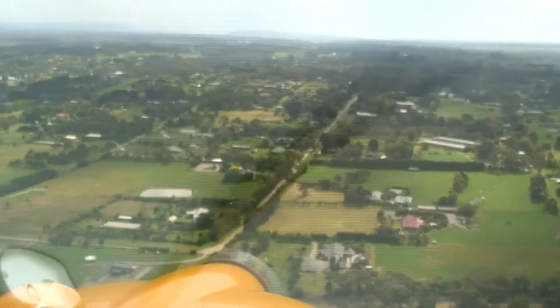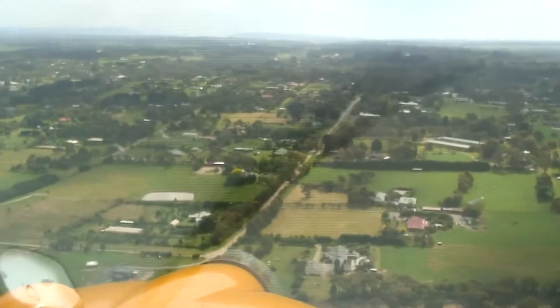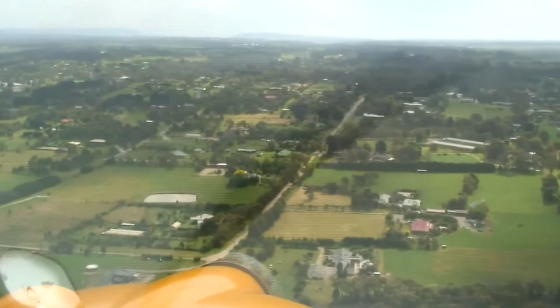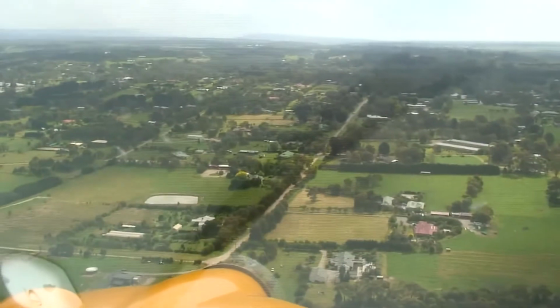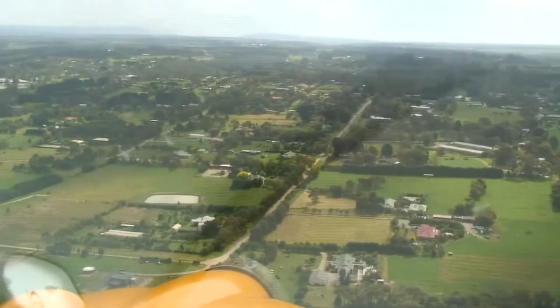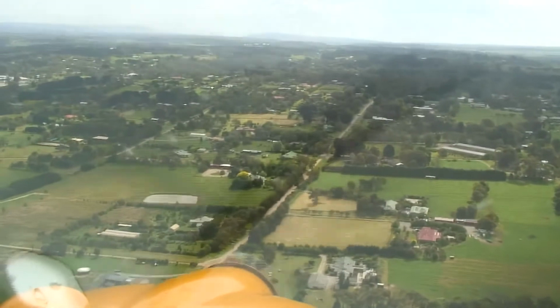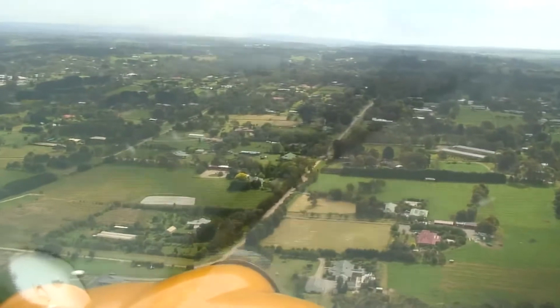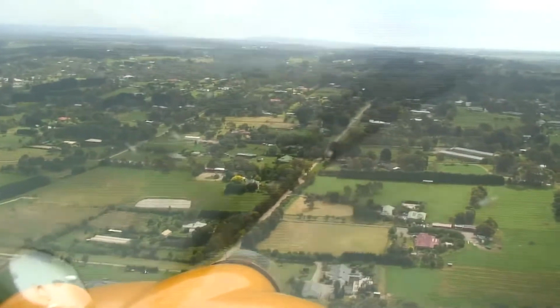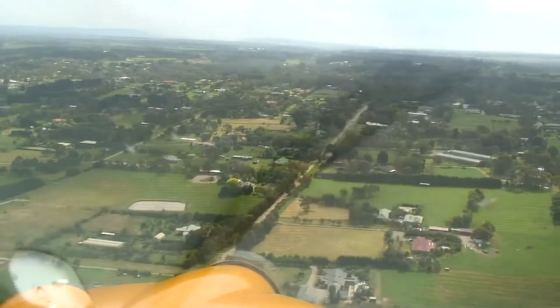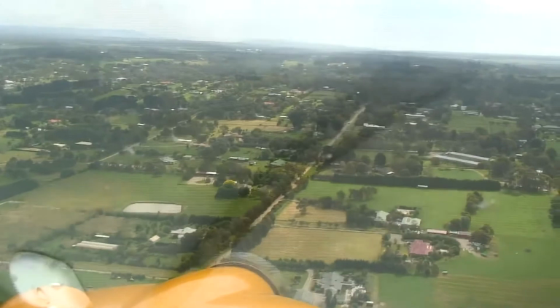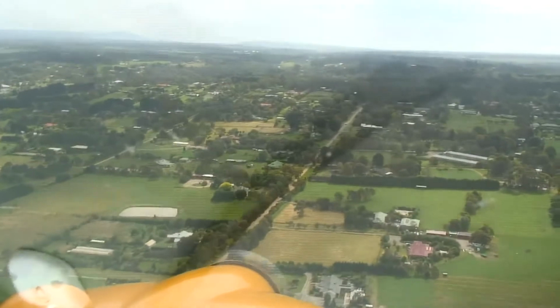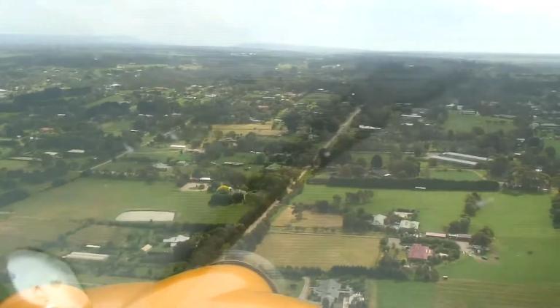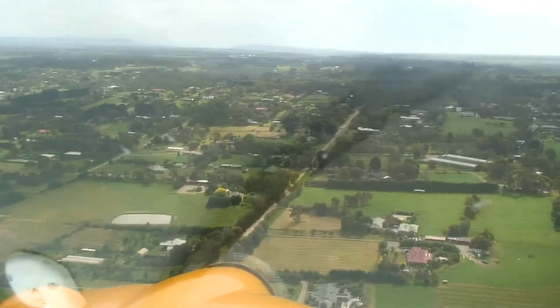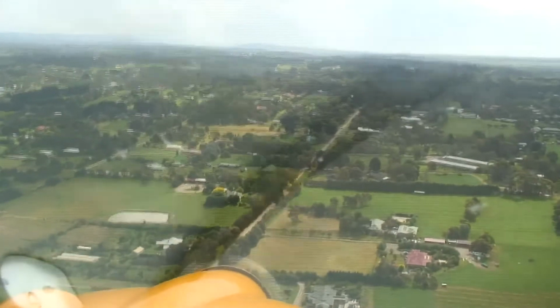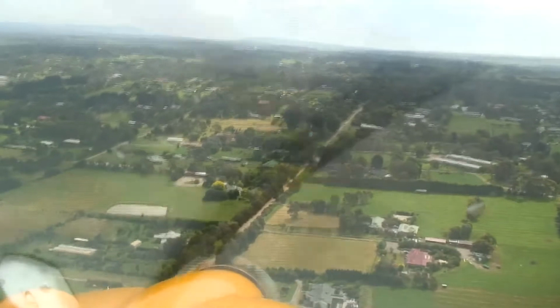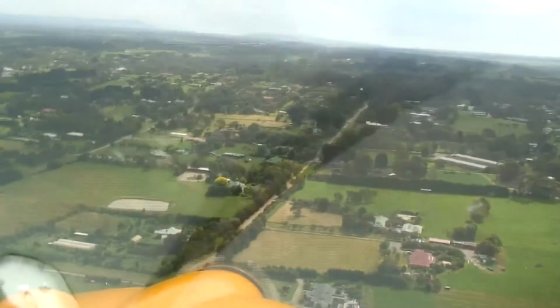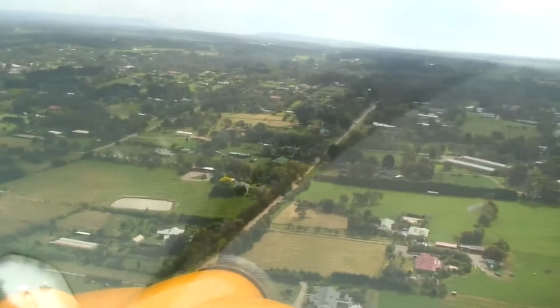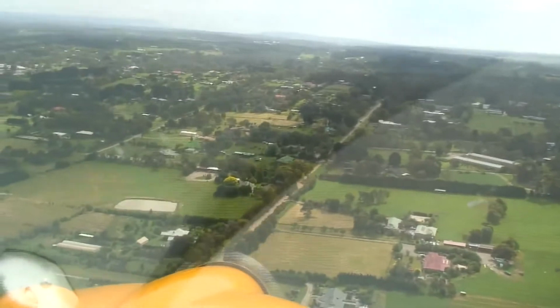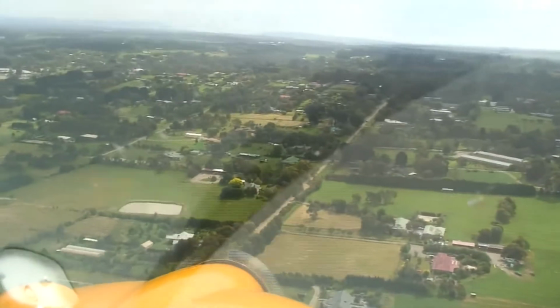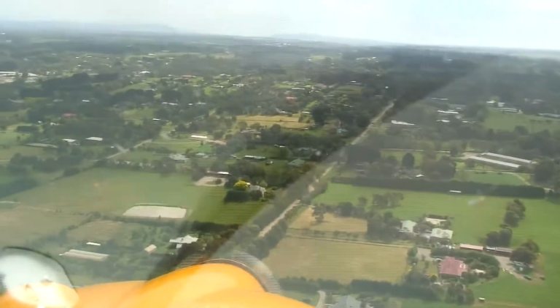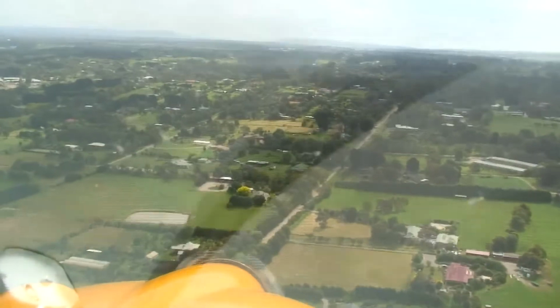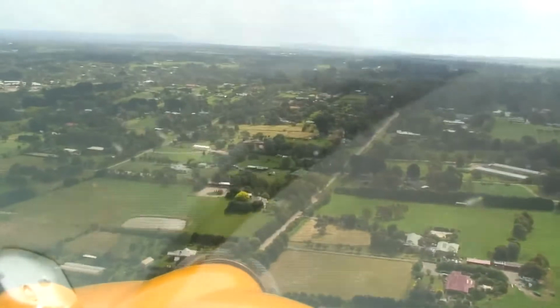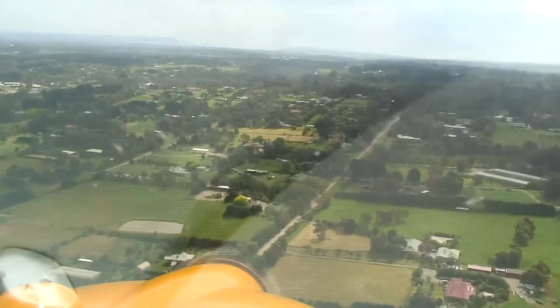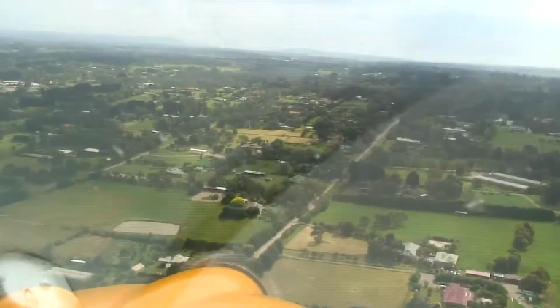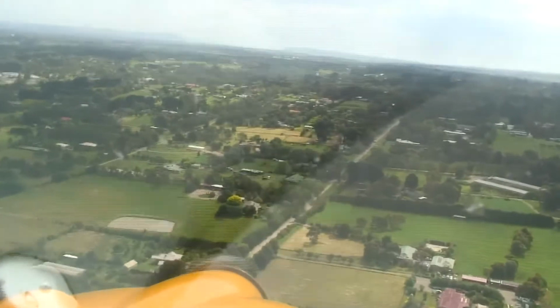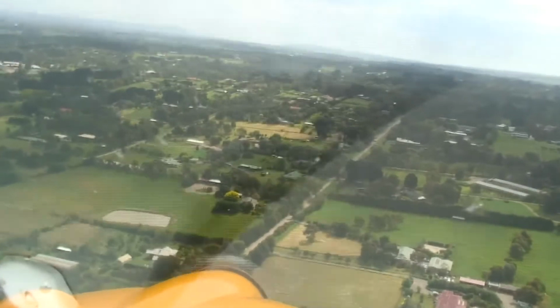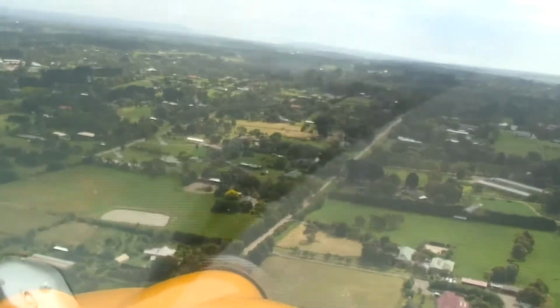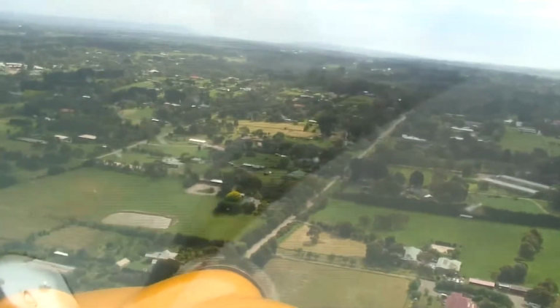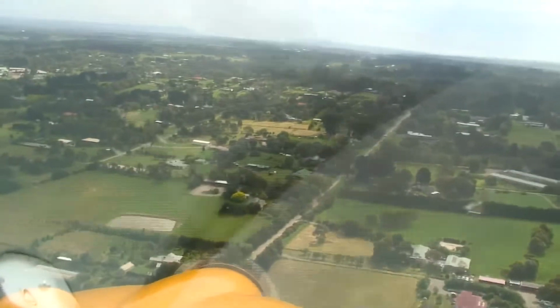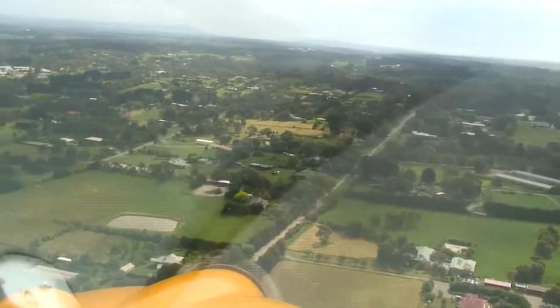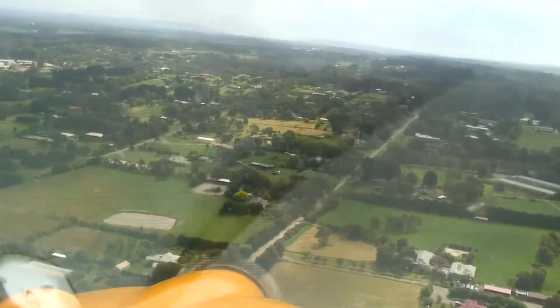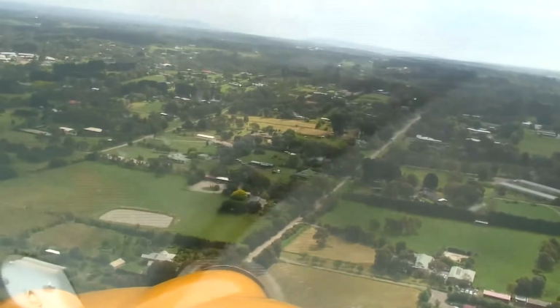We're going to turn onto final deliberately a little bit on the high side to demonstrate the sideslip when we get near the runway.